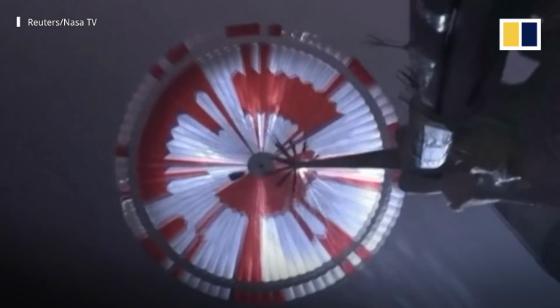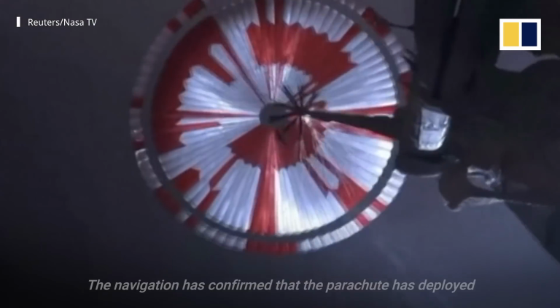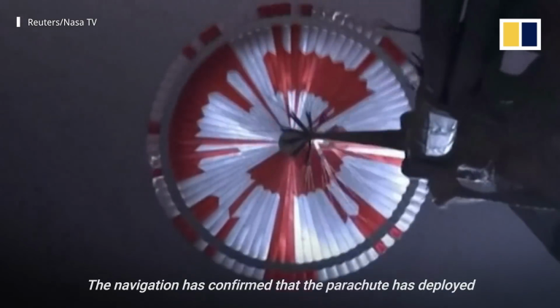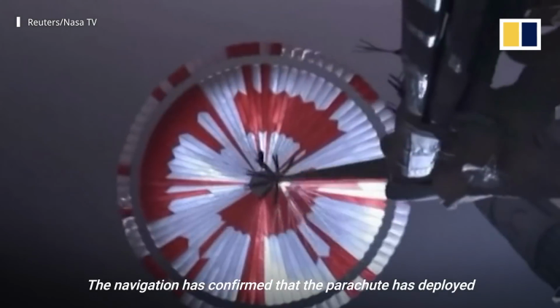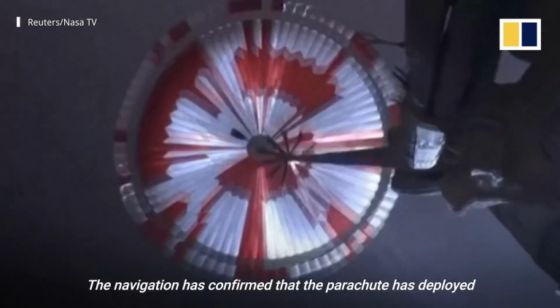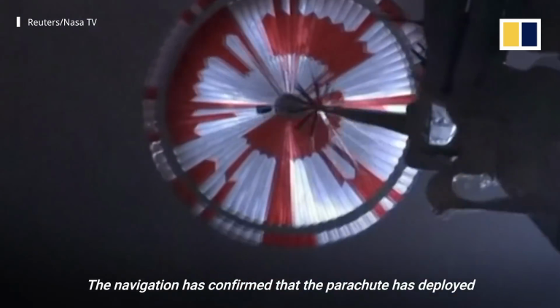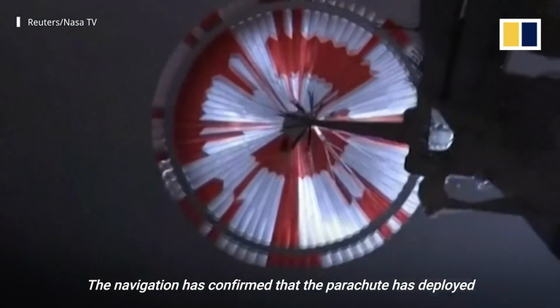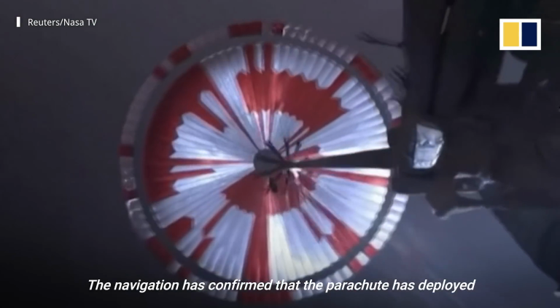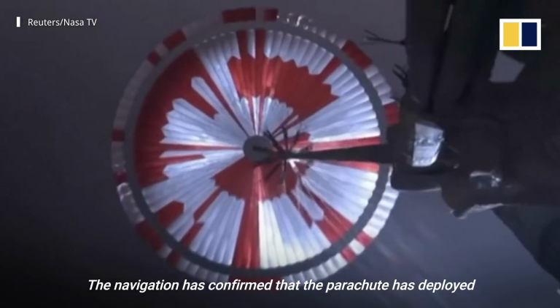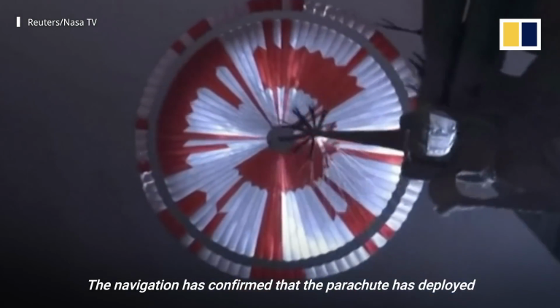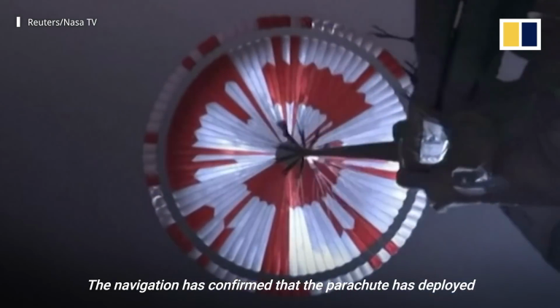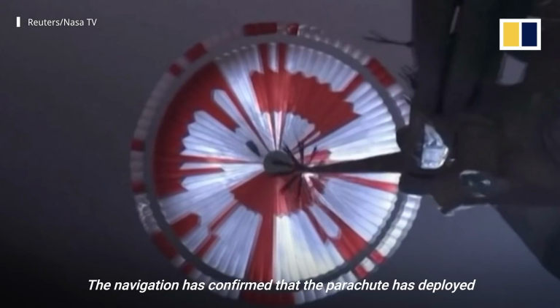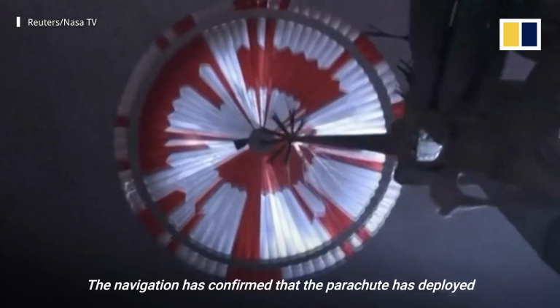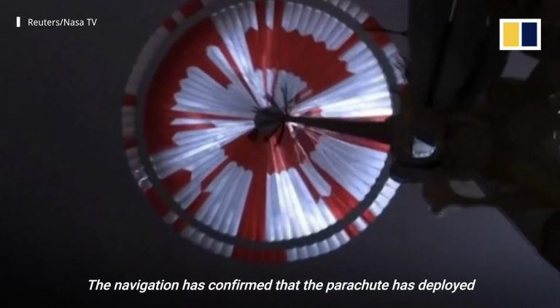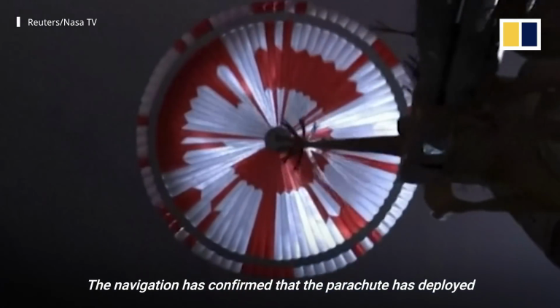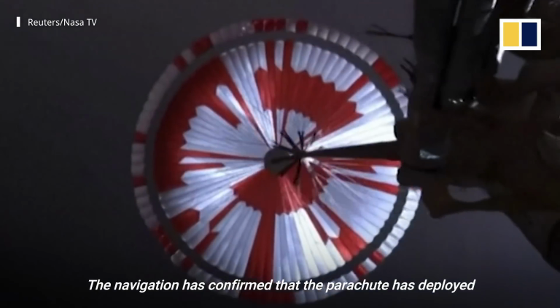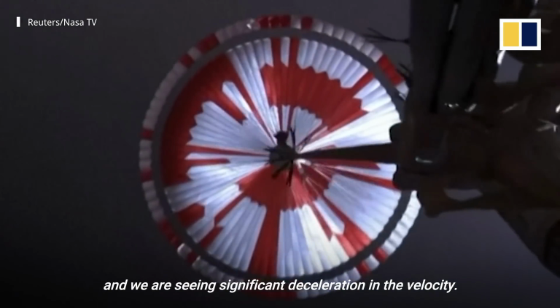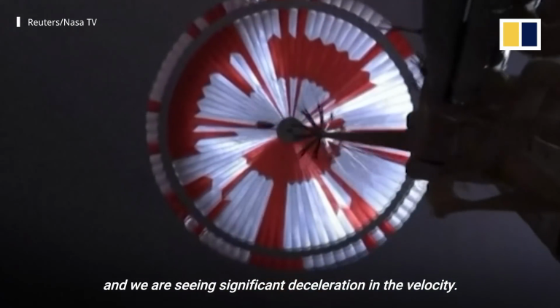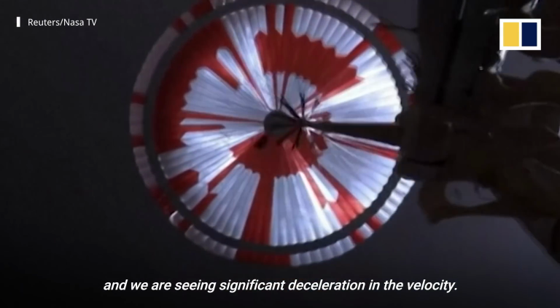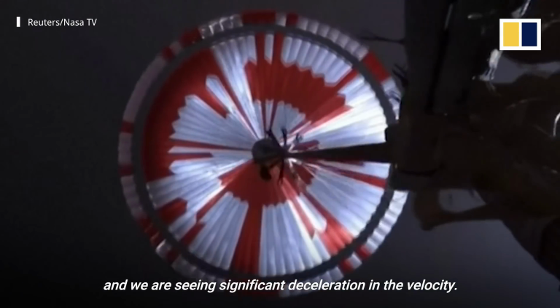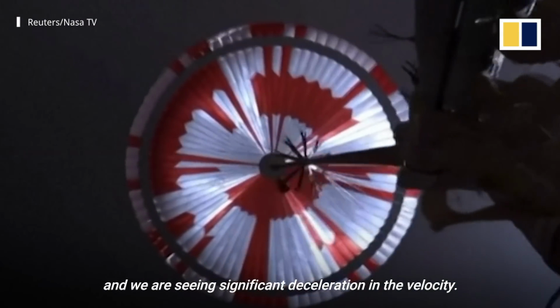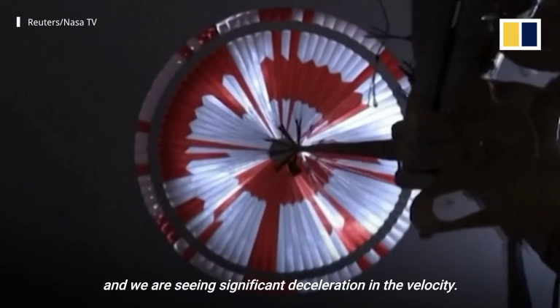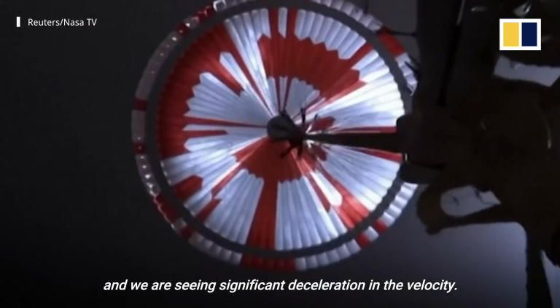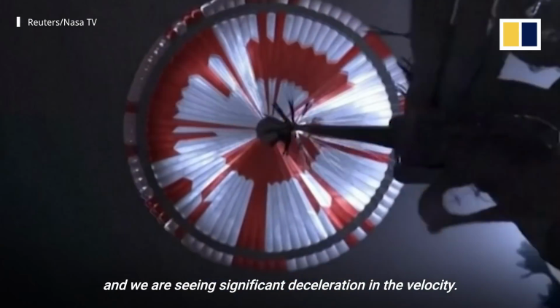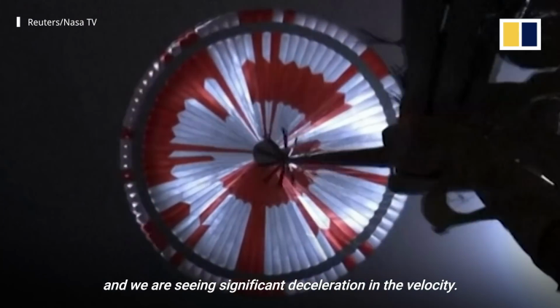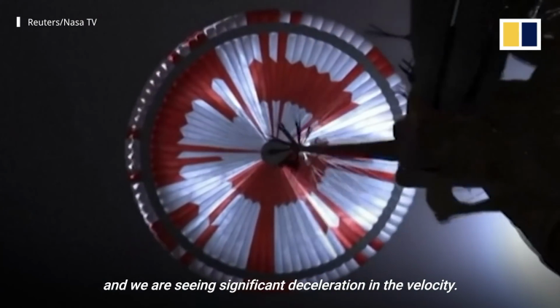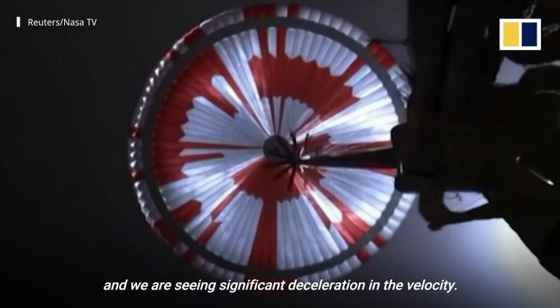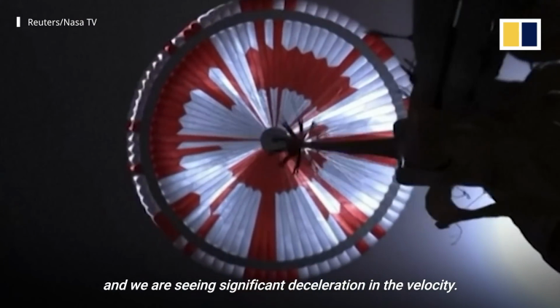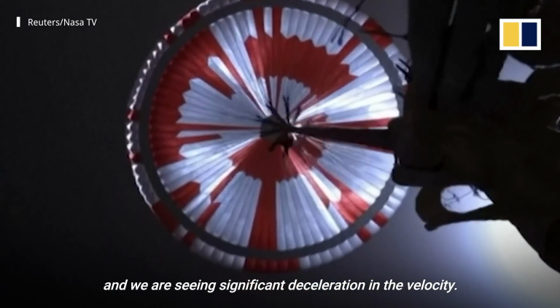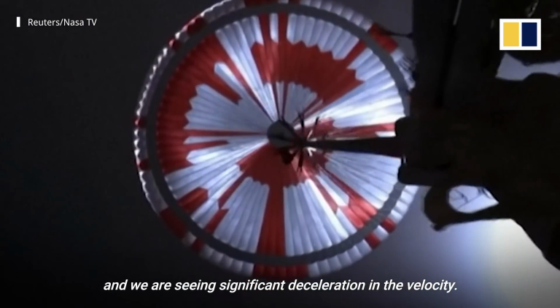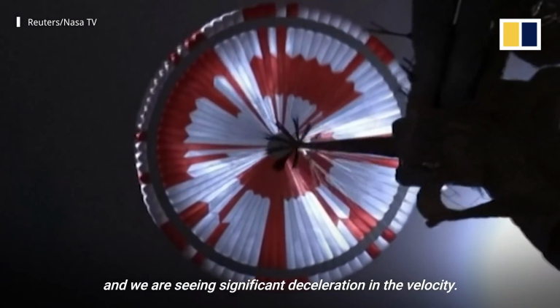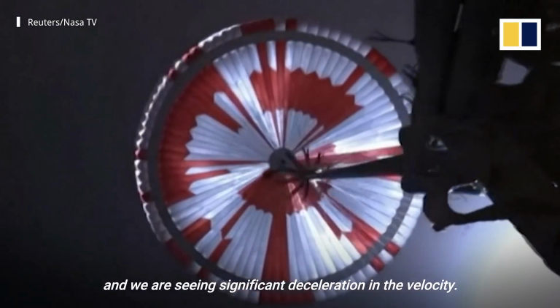The navigation has confirmed that the parachute has deployed and we are seeing significant deceleration in the velocity.